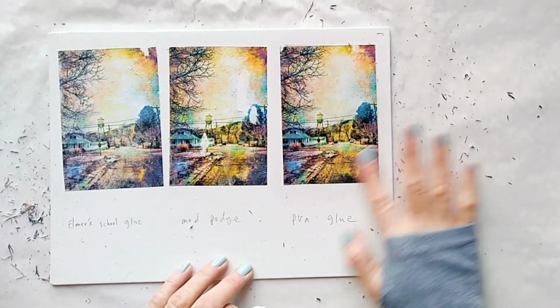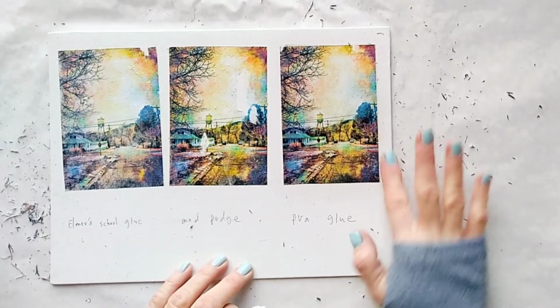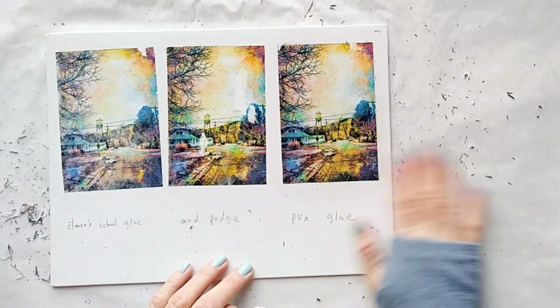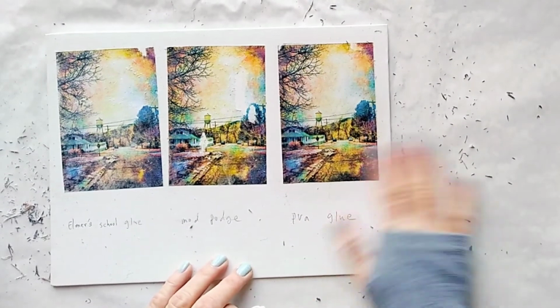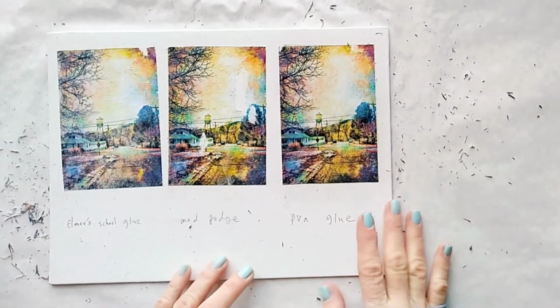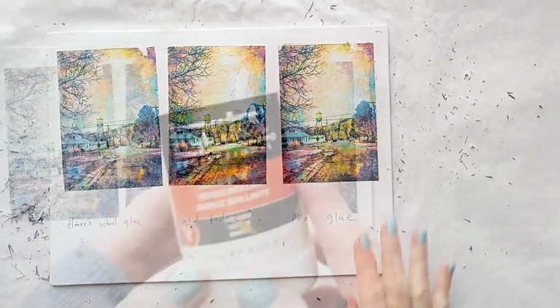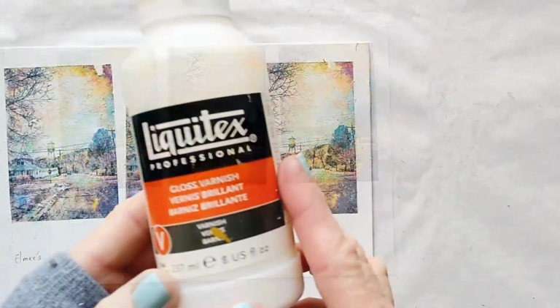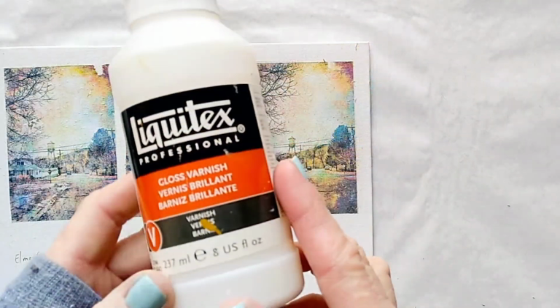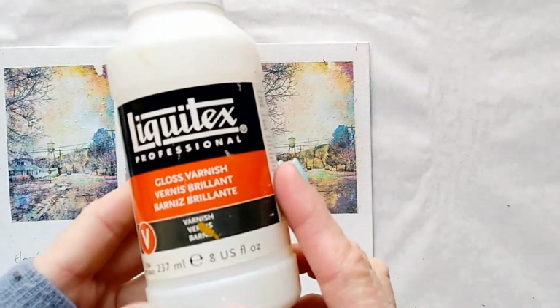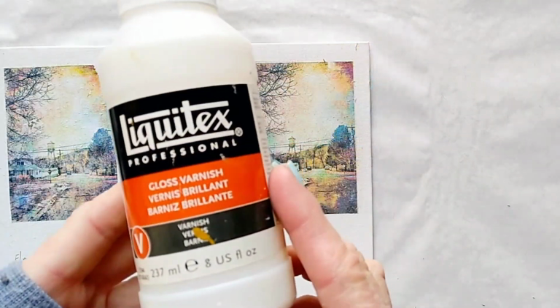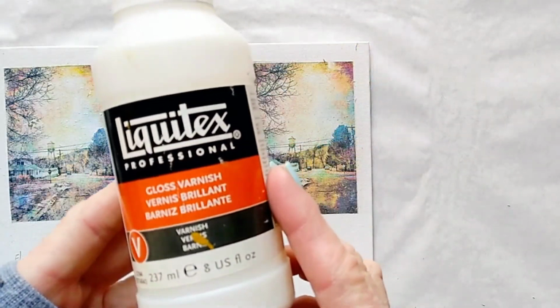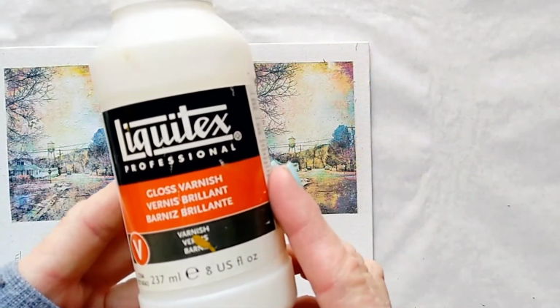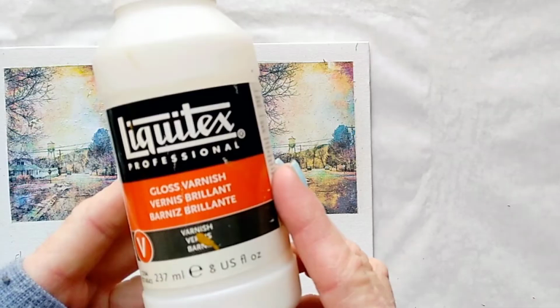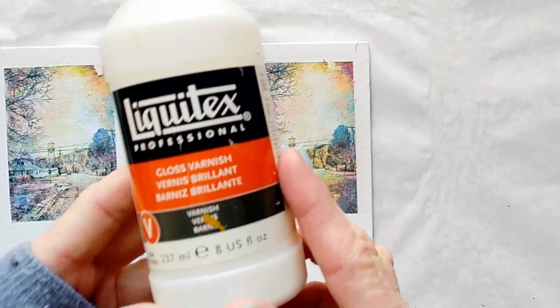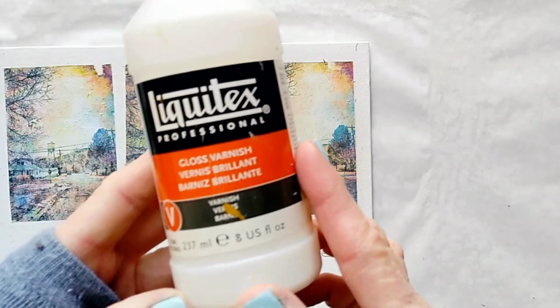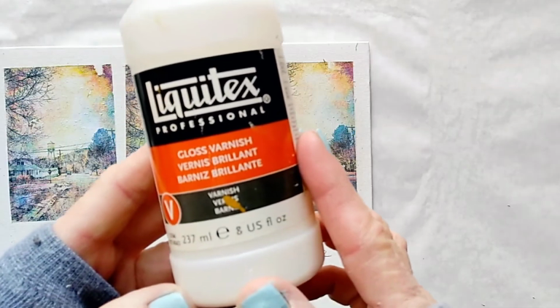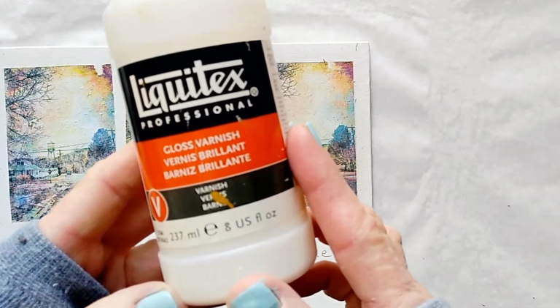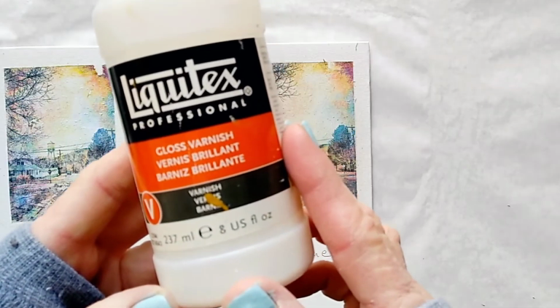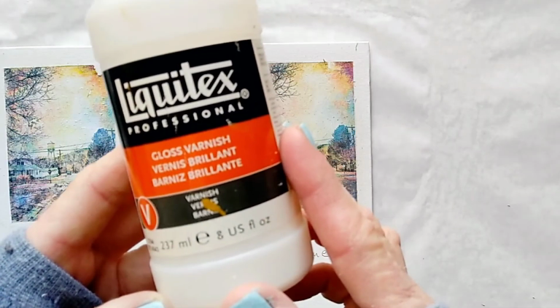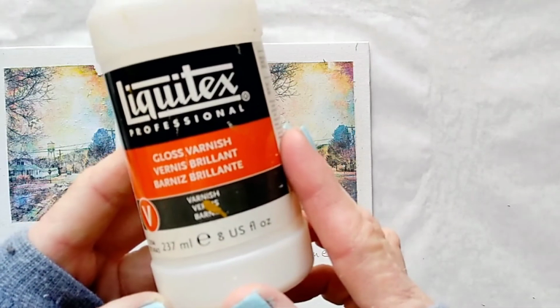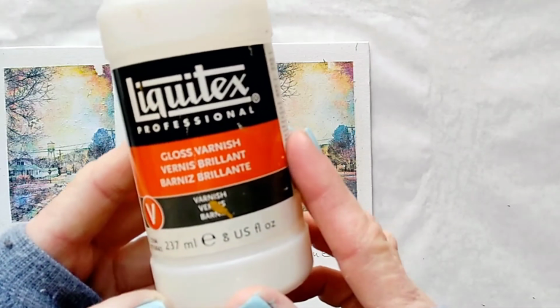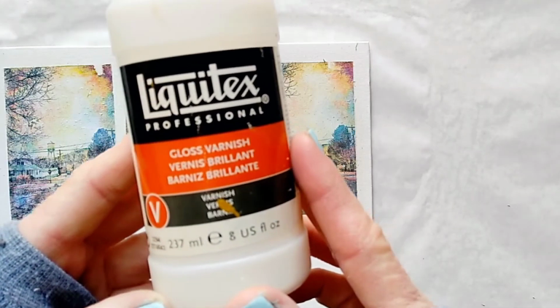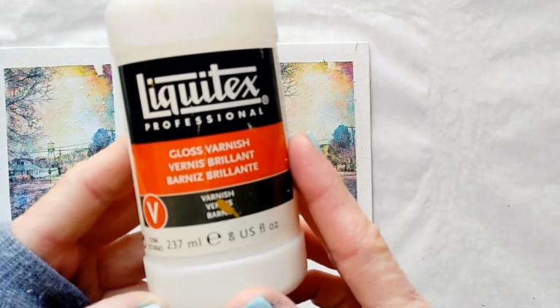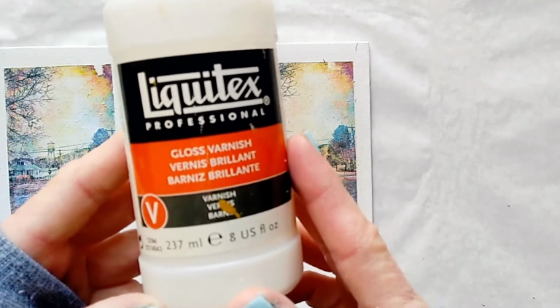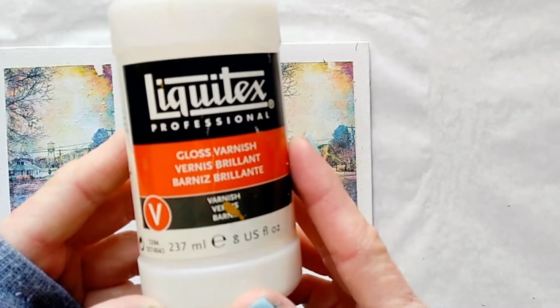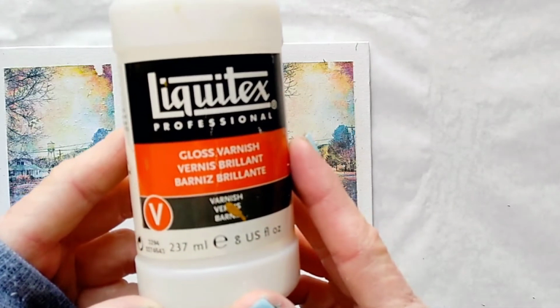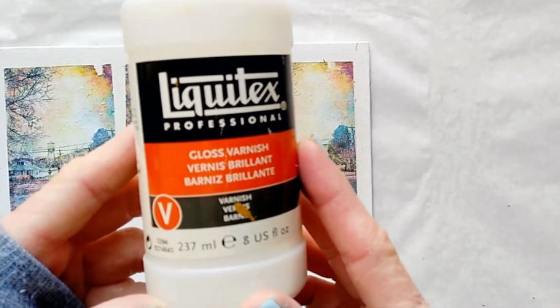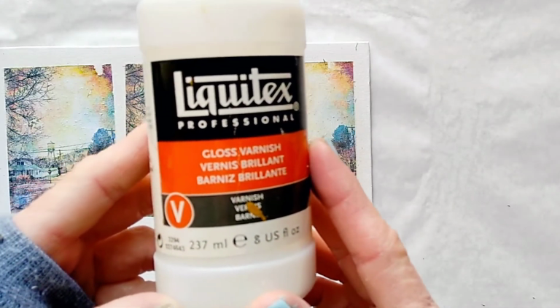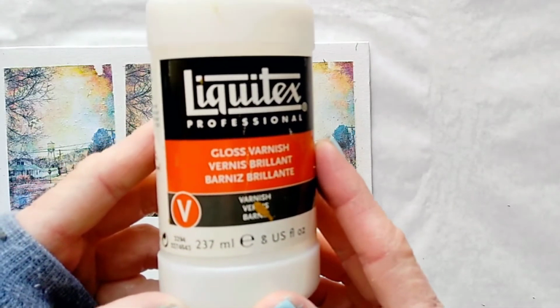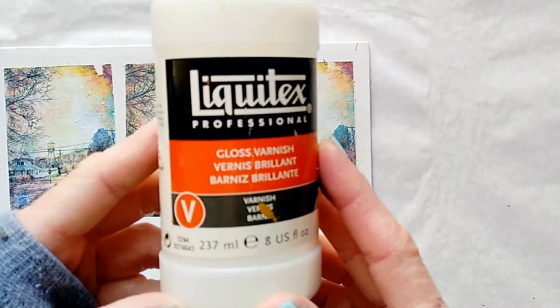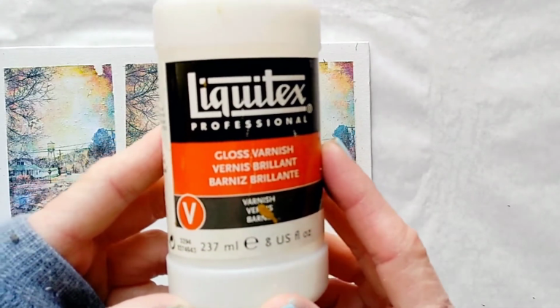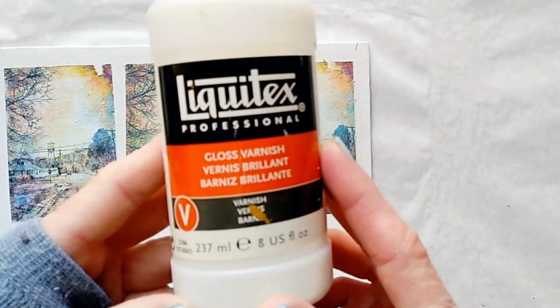Now in order to finish and protect the transfers, I'm going to coat them with gloss varnish.